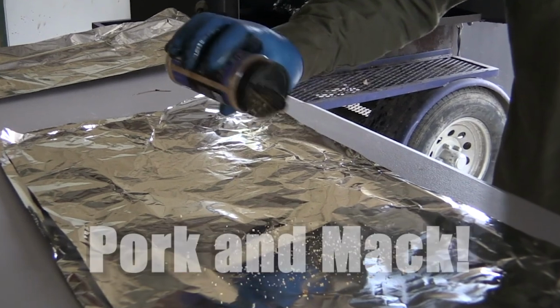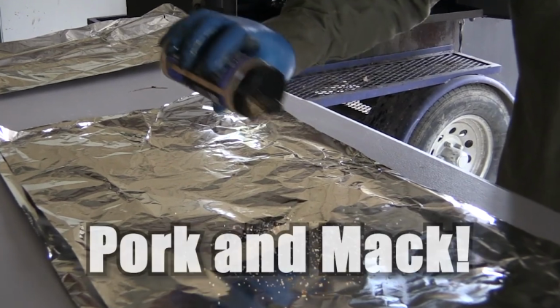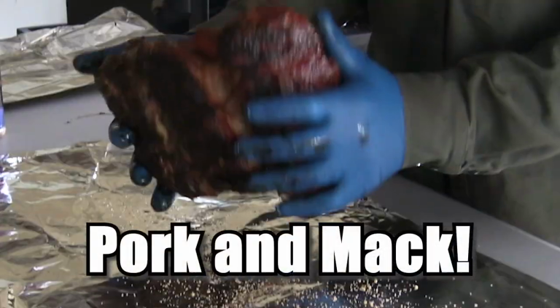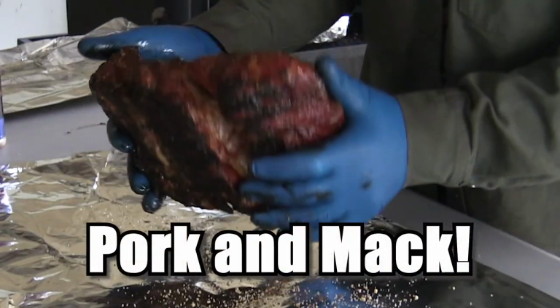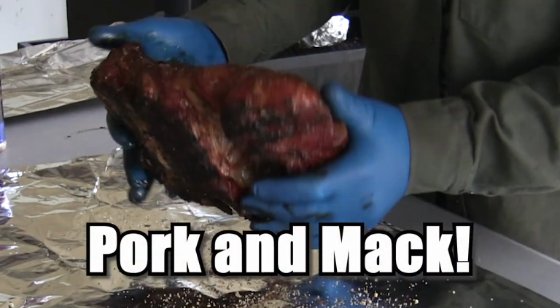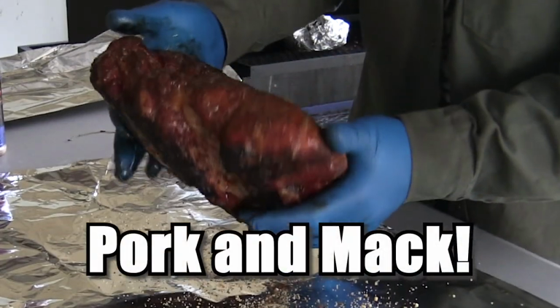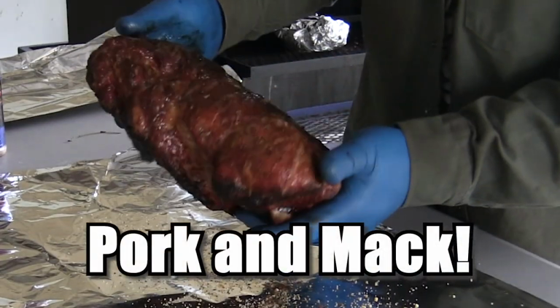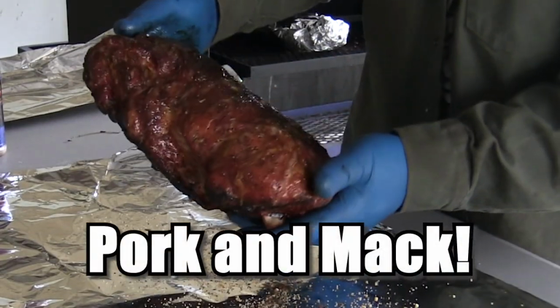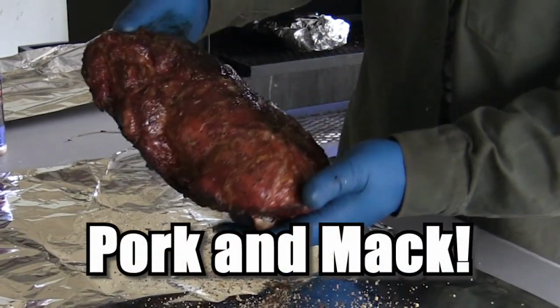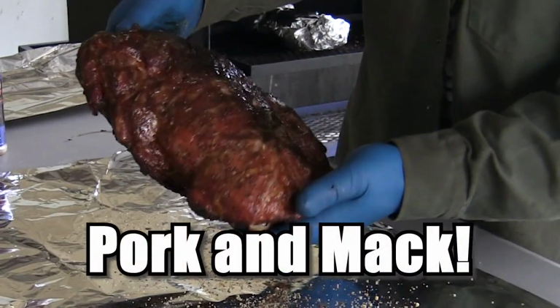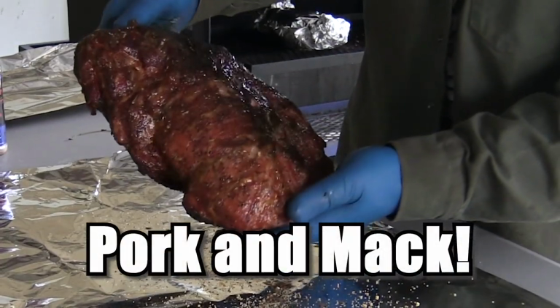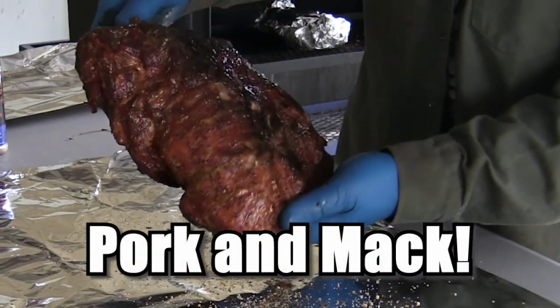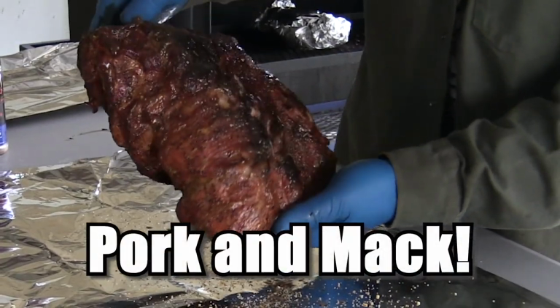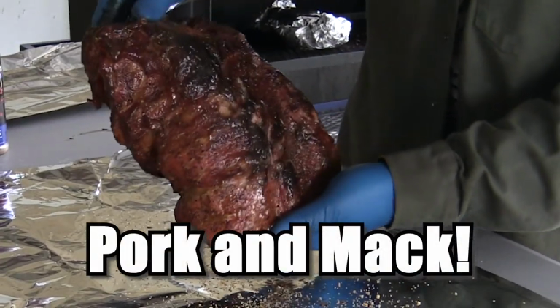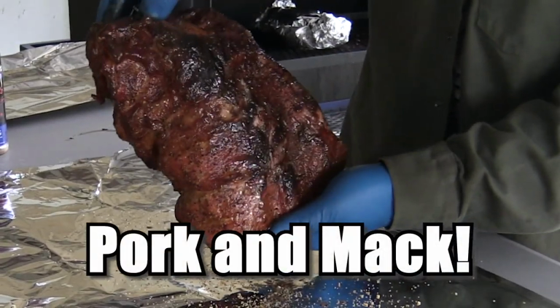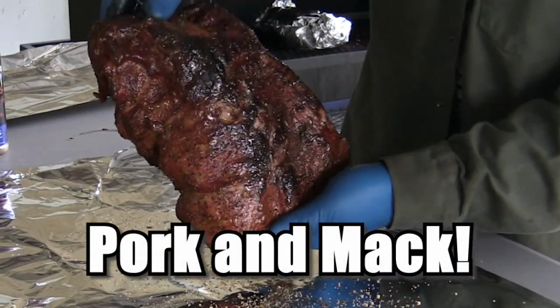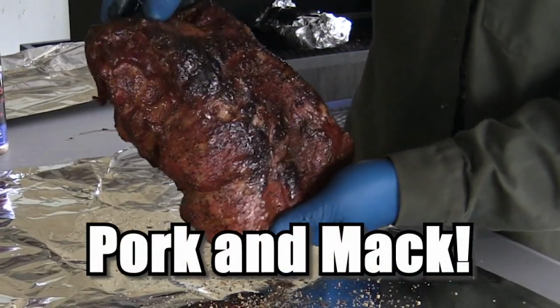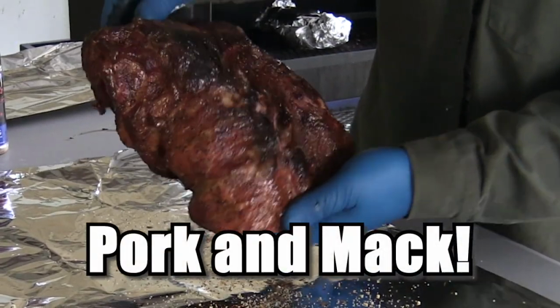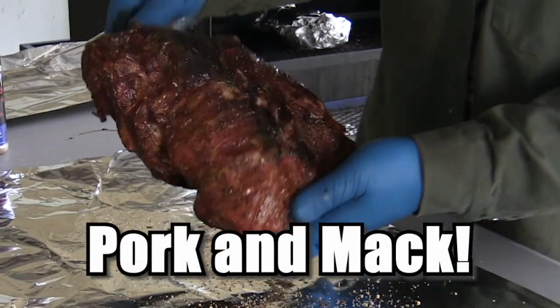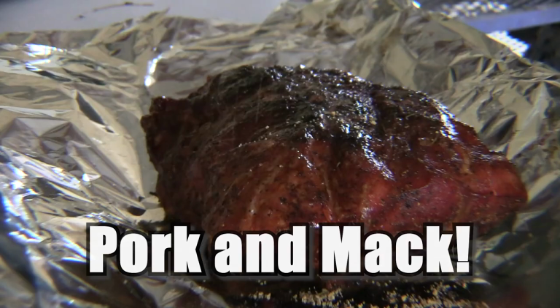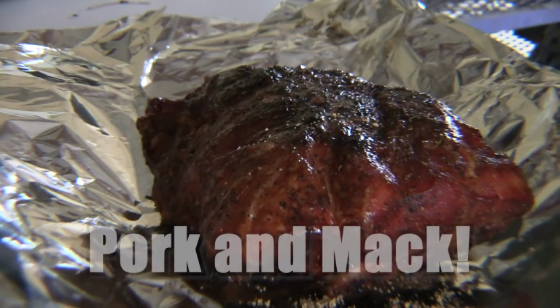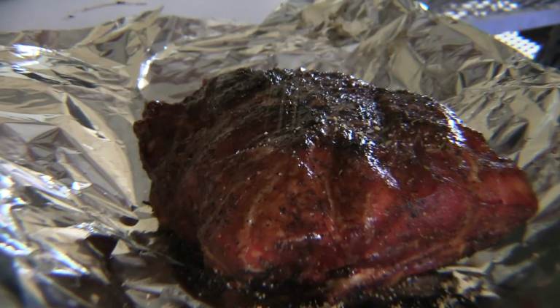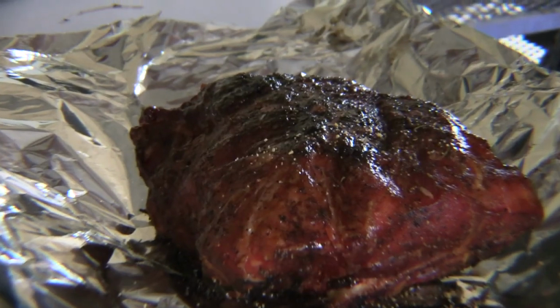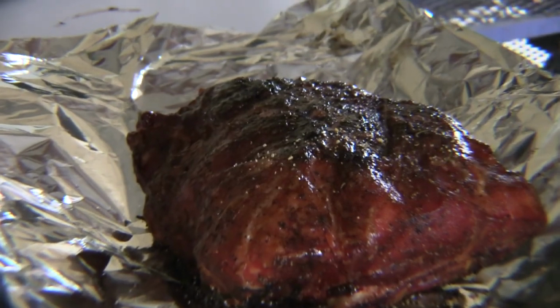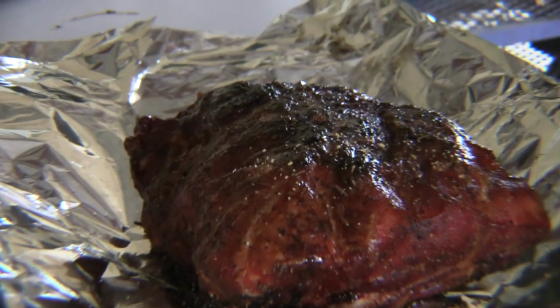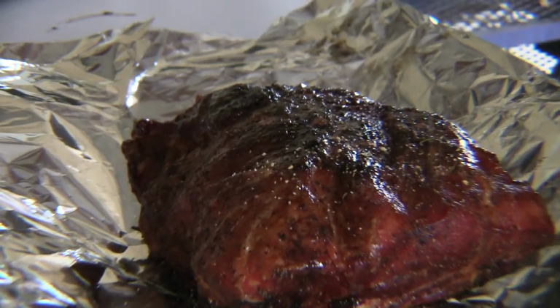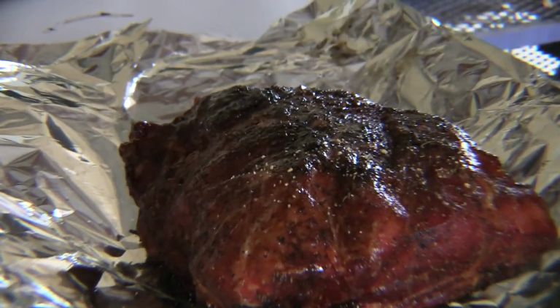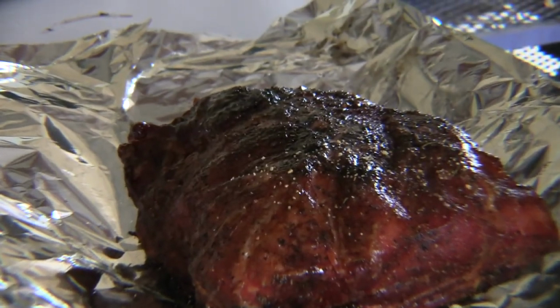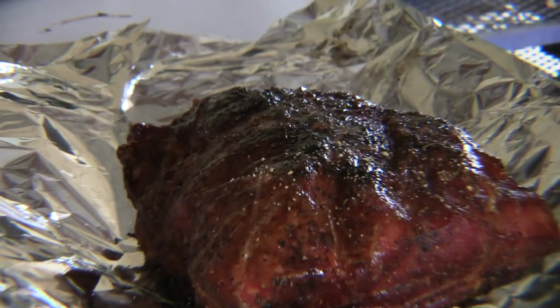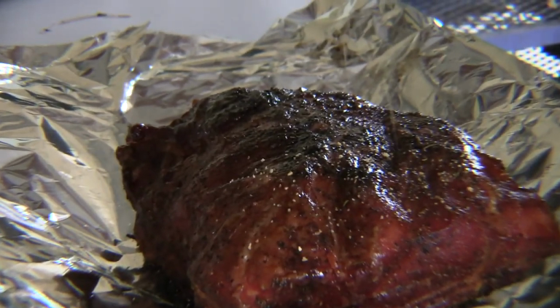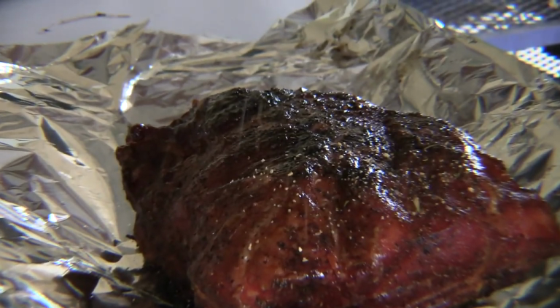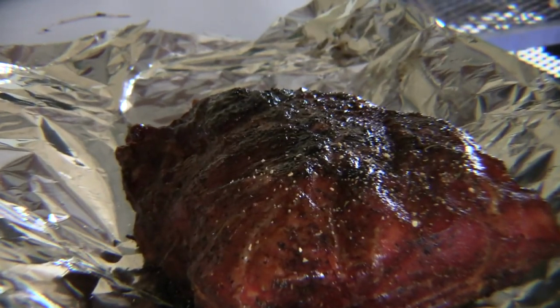Boy, am I excited. Today we're going to cook pork and it's on Mac. Look at that thing. Oh my goodness.